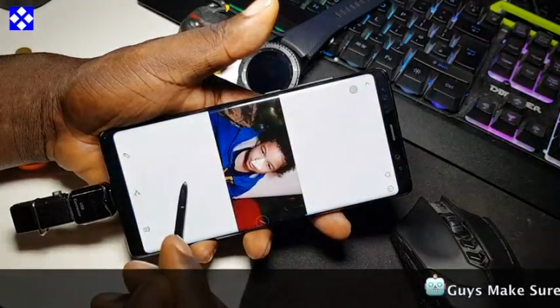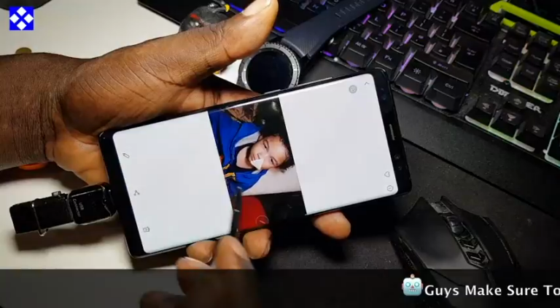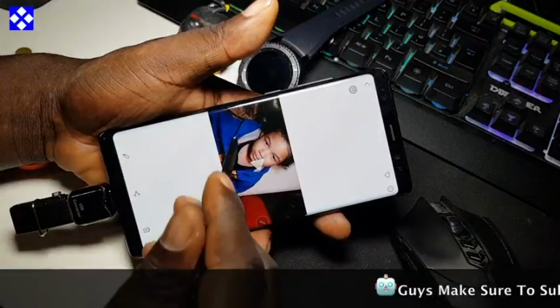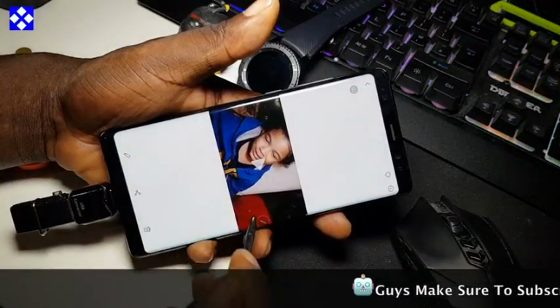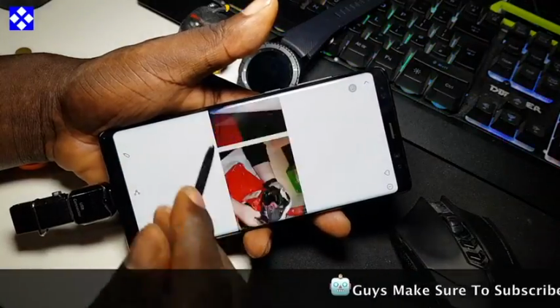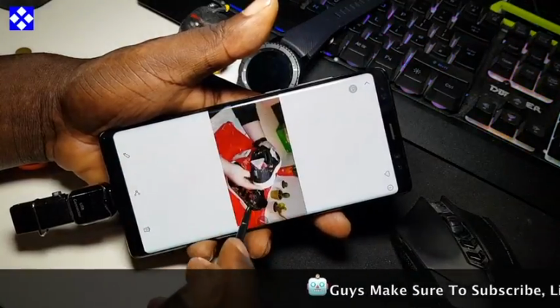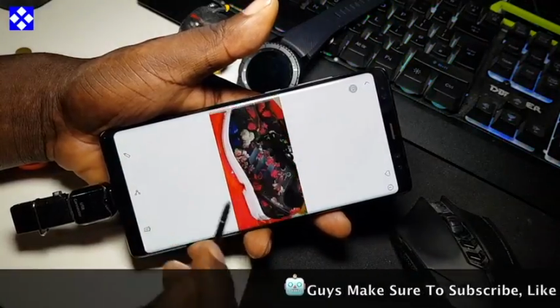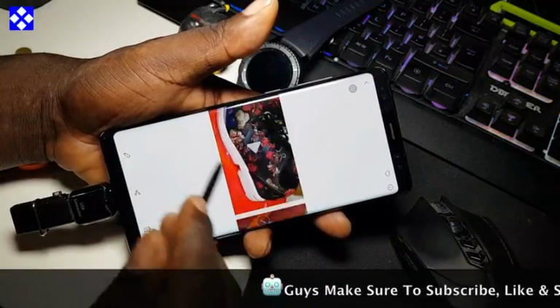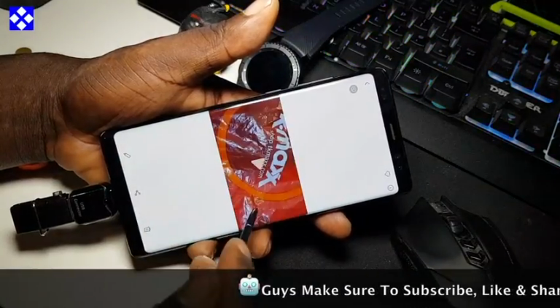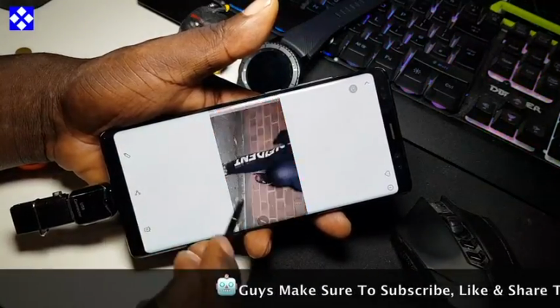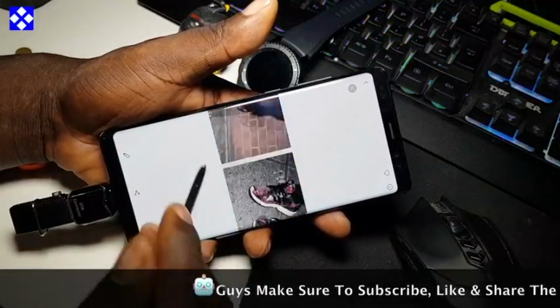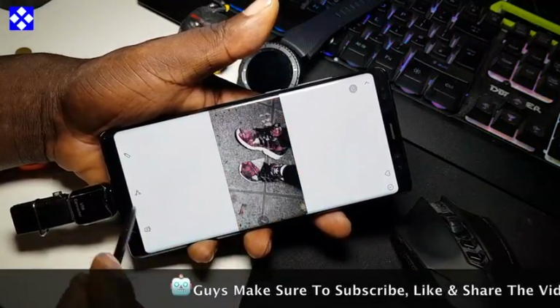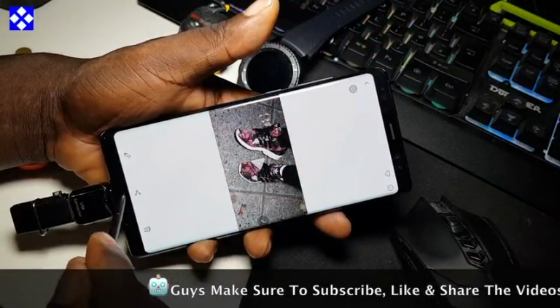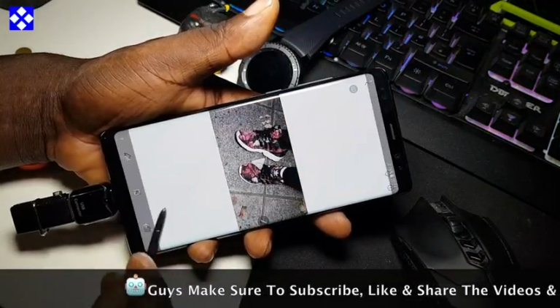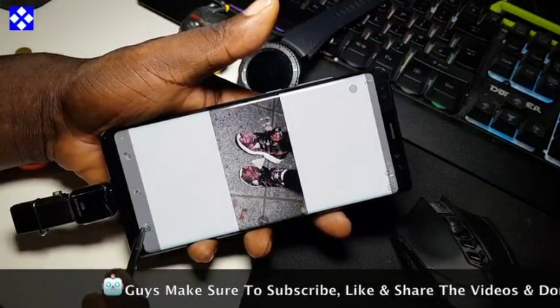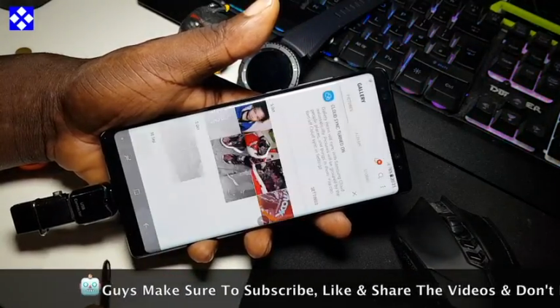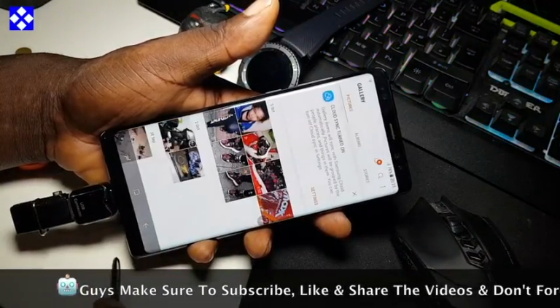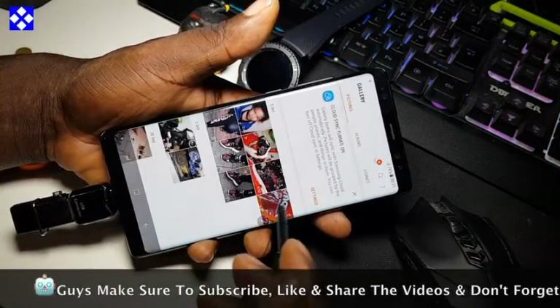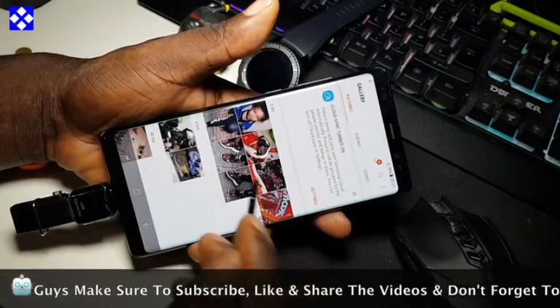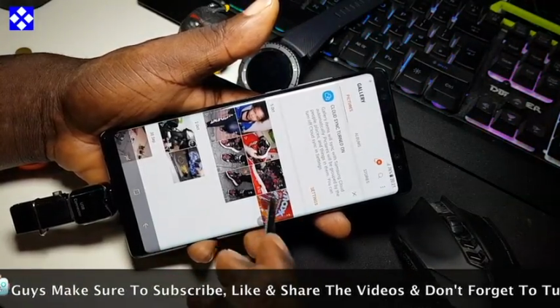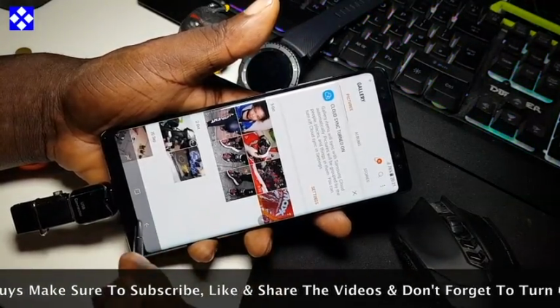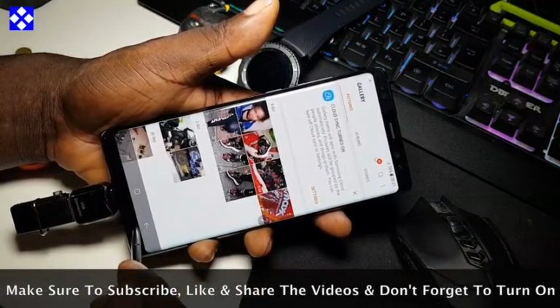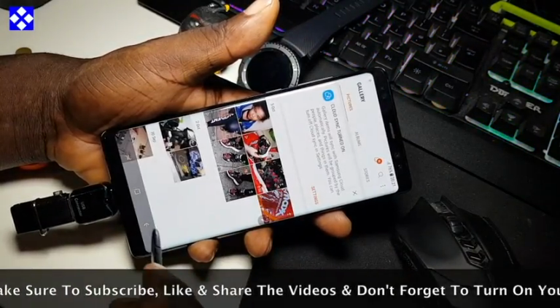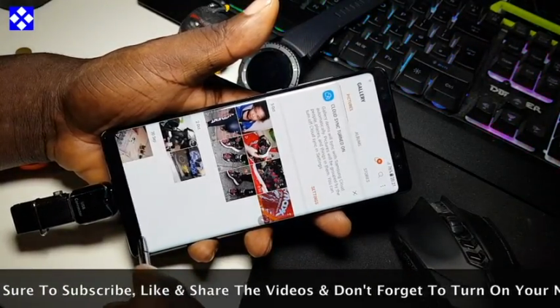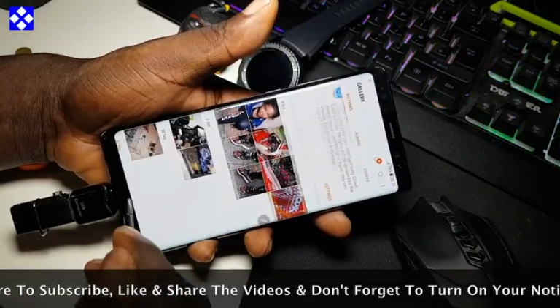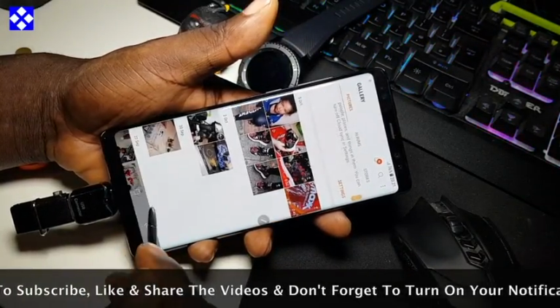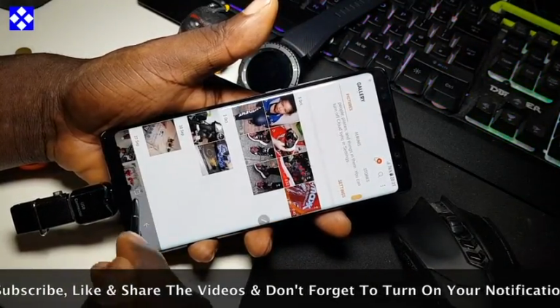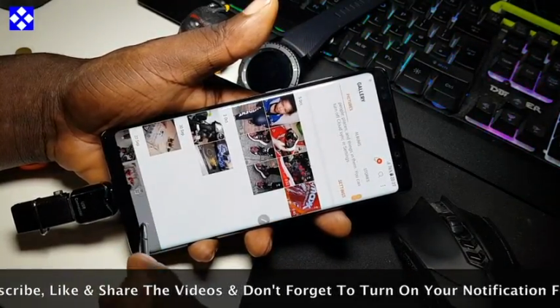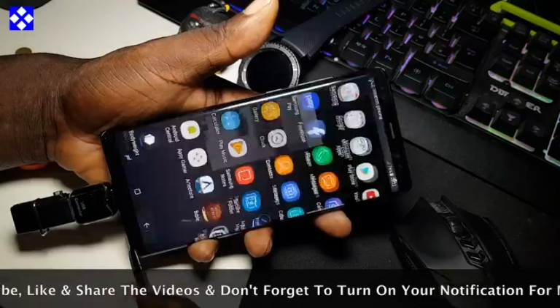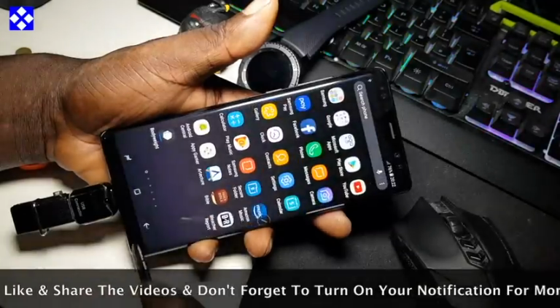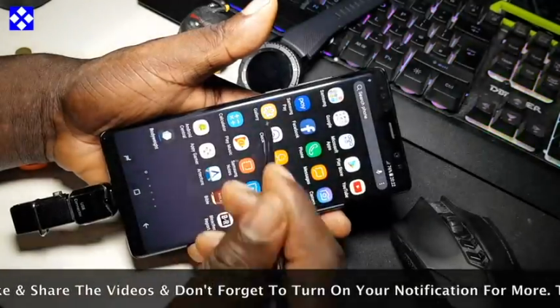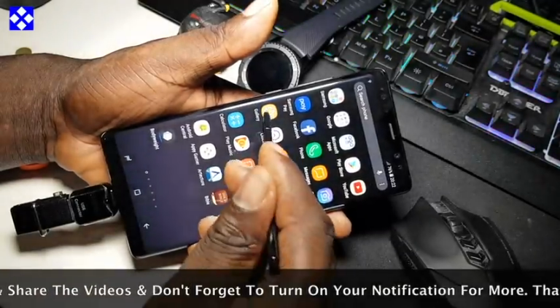We're going to use the connector — the USB connector that is provided by Samsung.